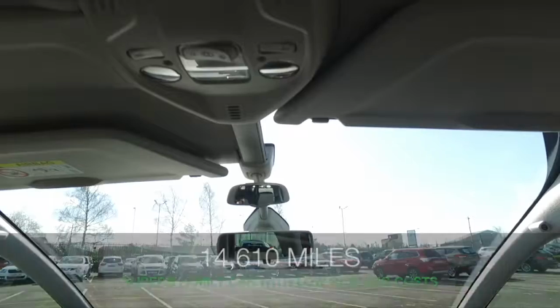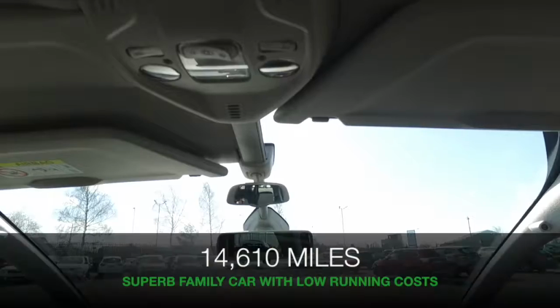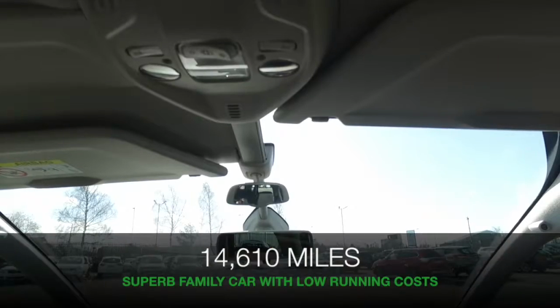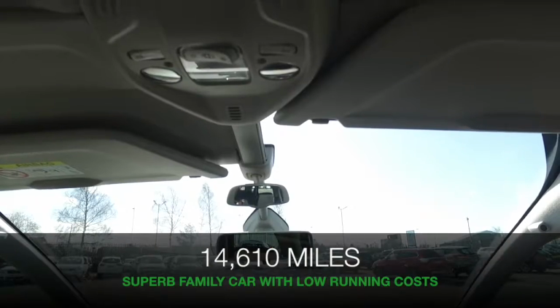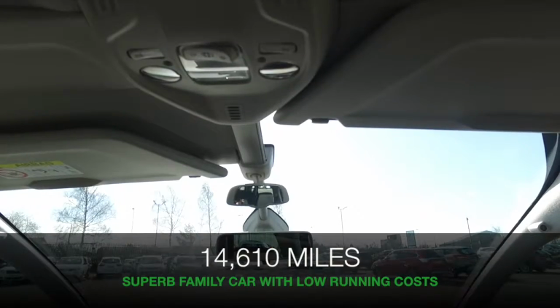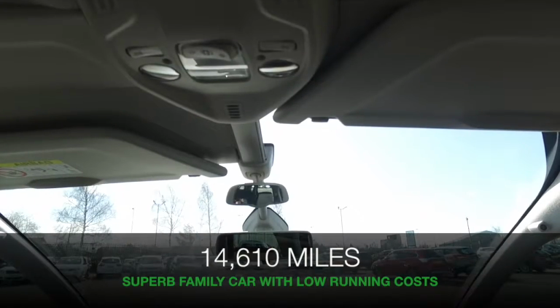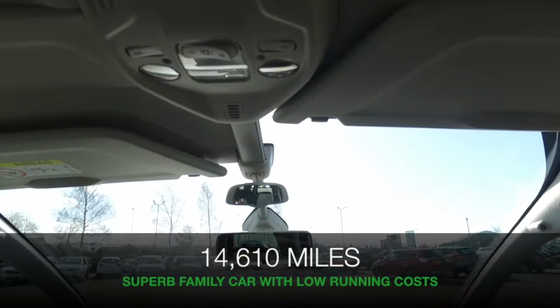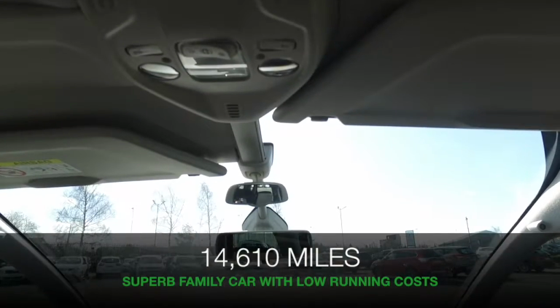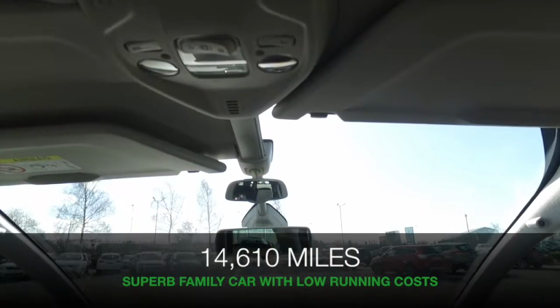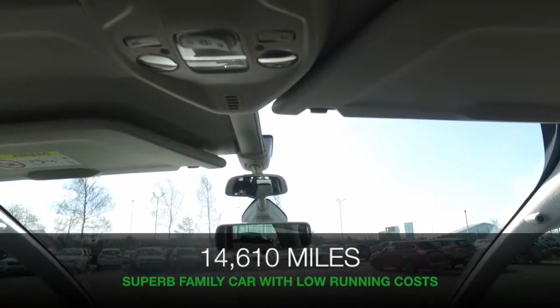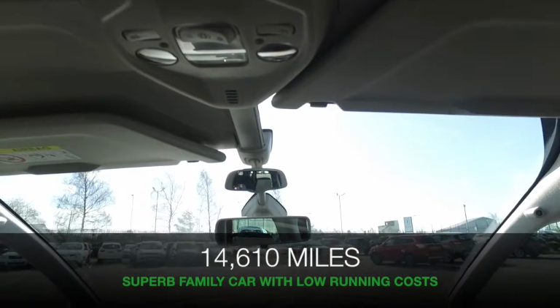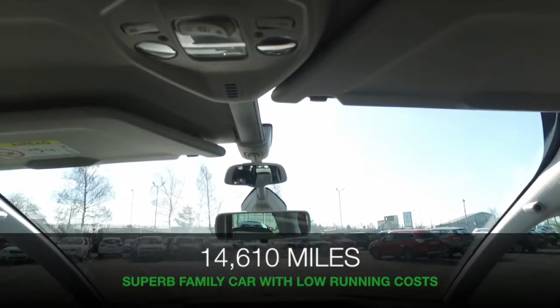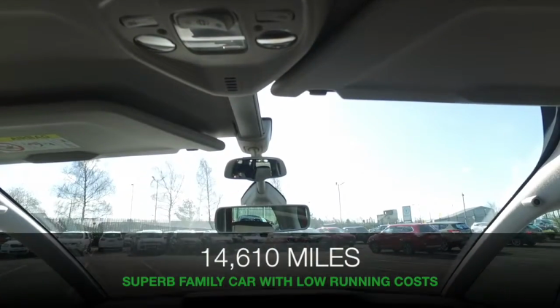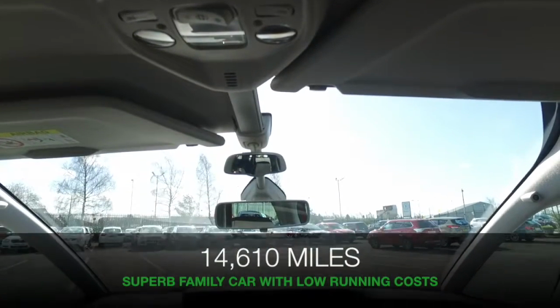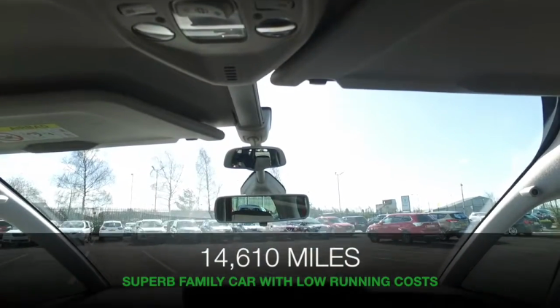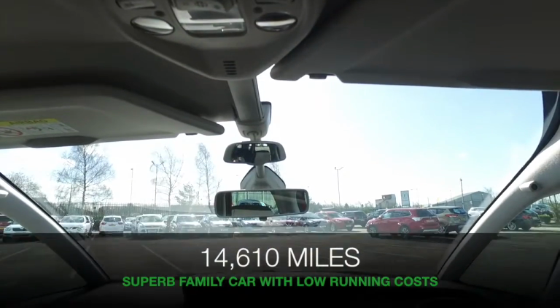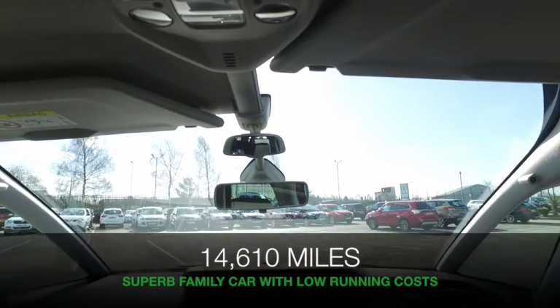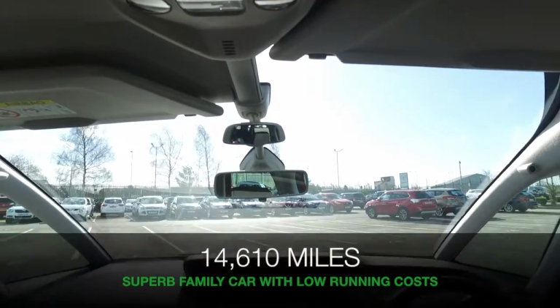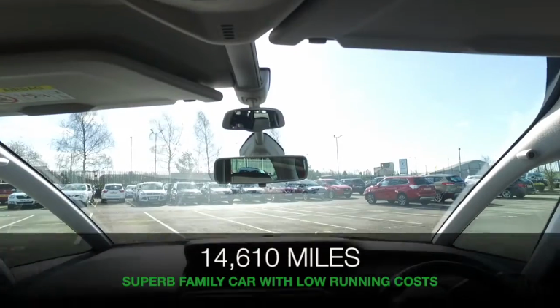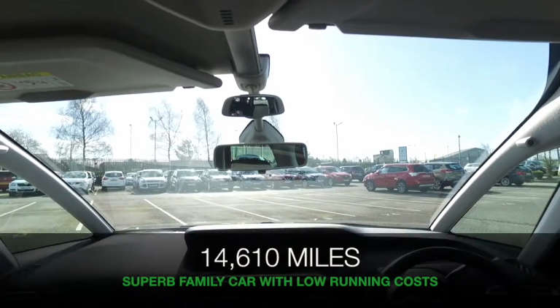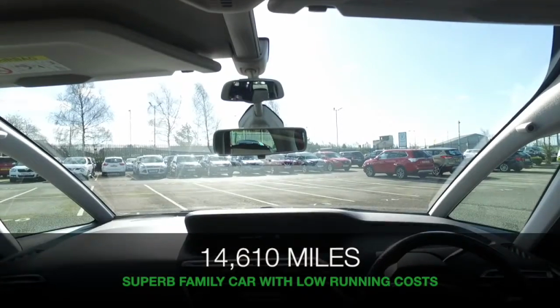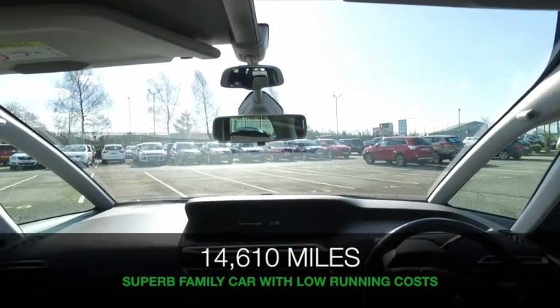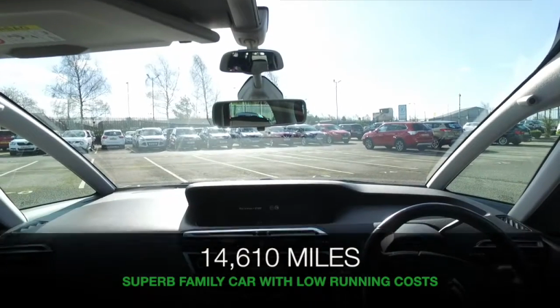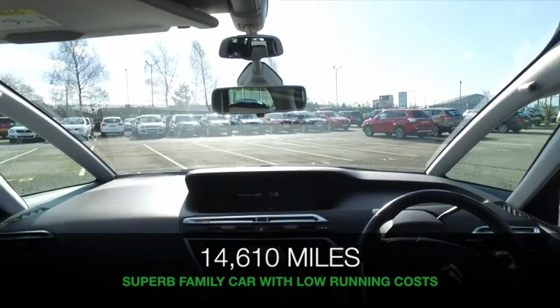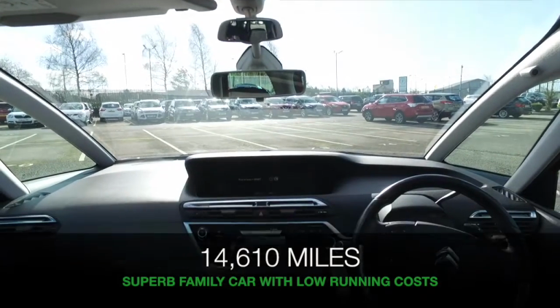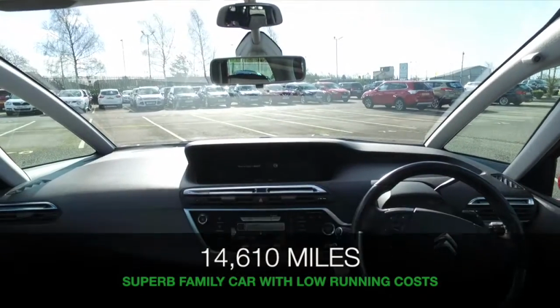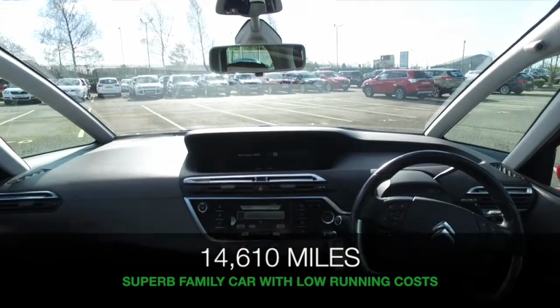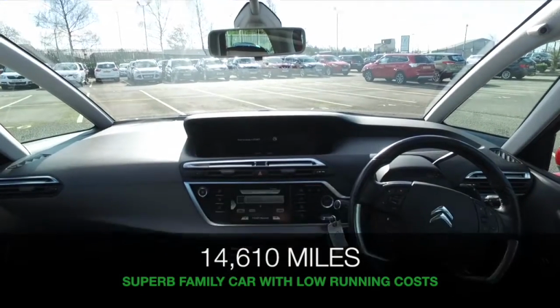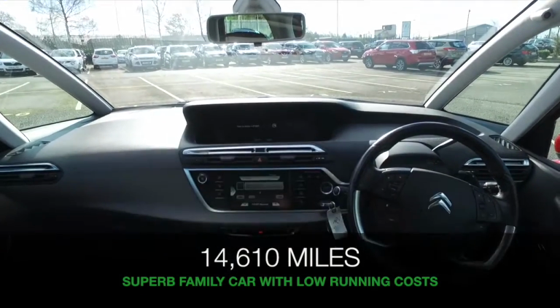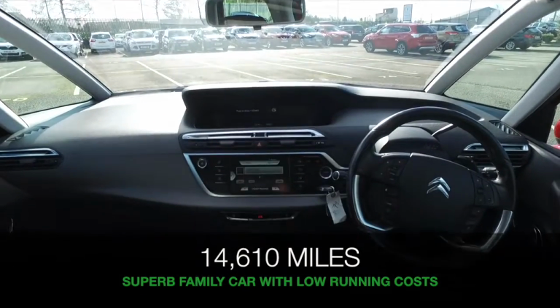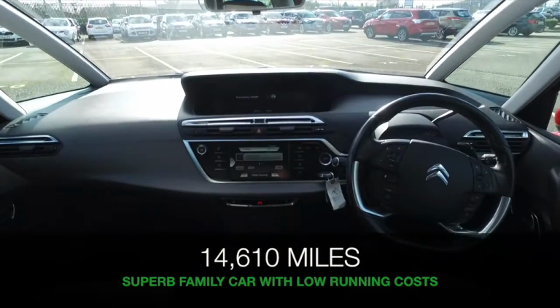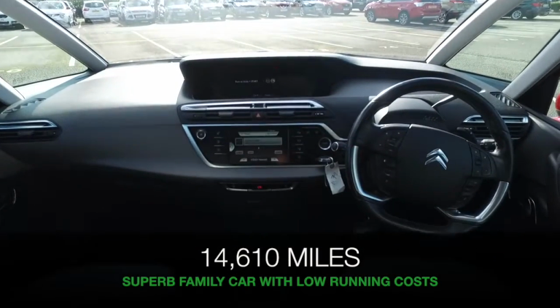And let's have a look under the bonnet. It's a 1.6 diesel, so about 70 mpg combined. Very keen.